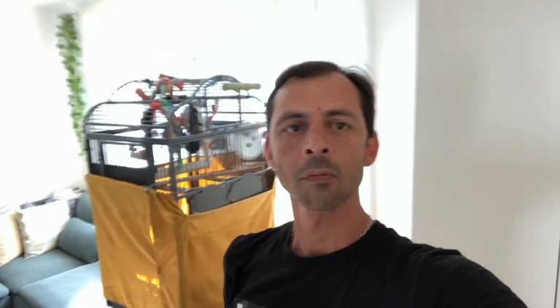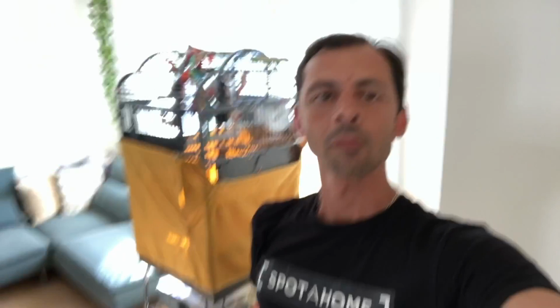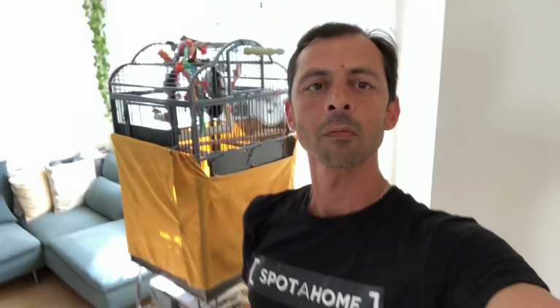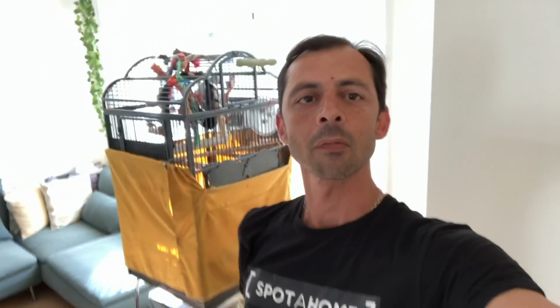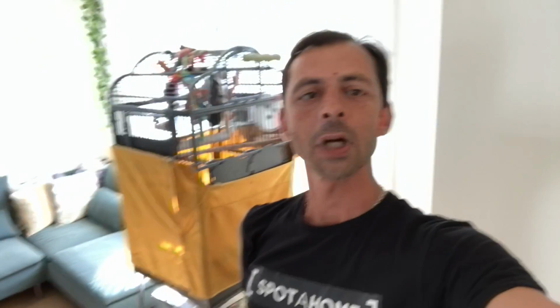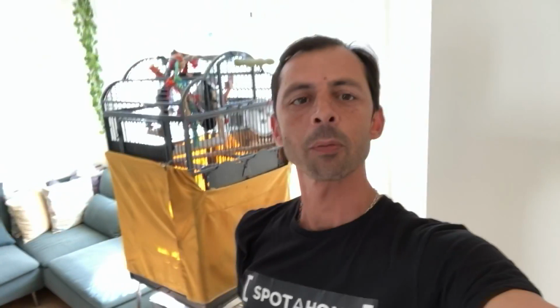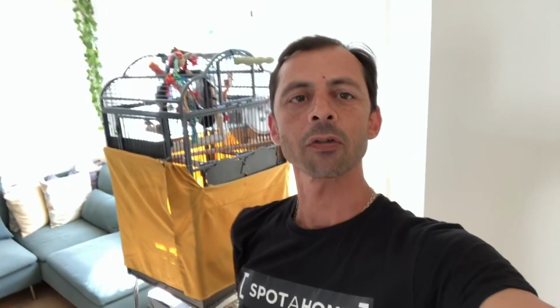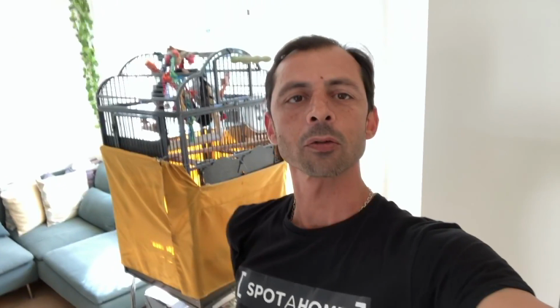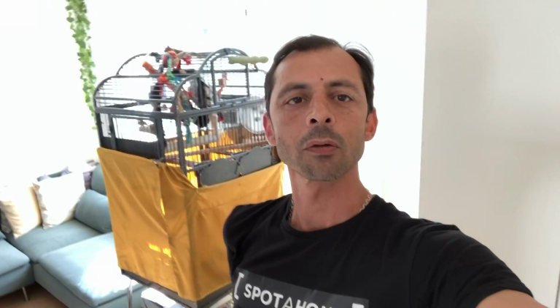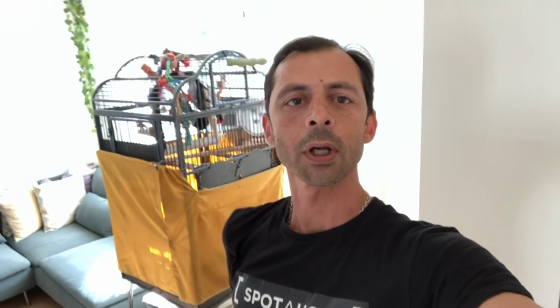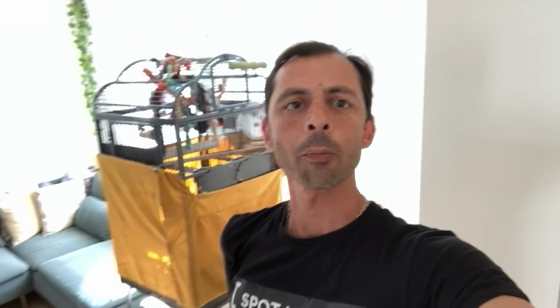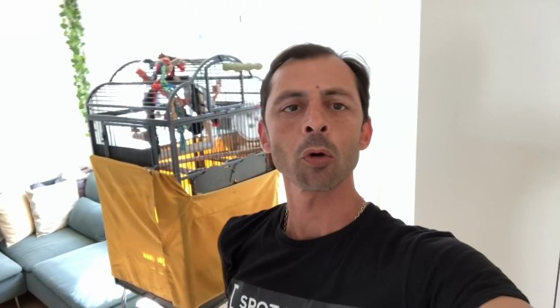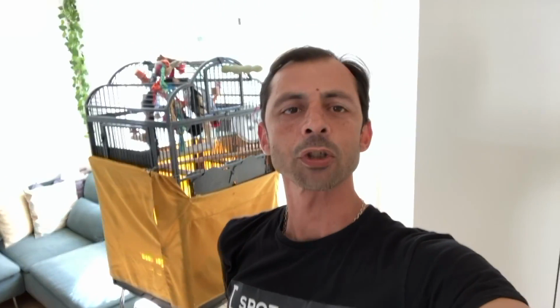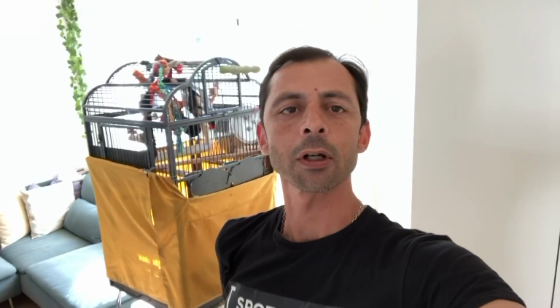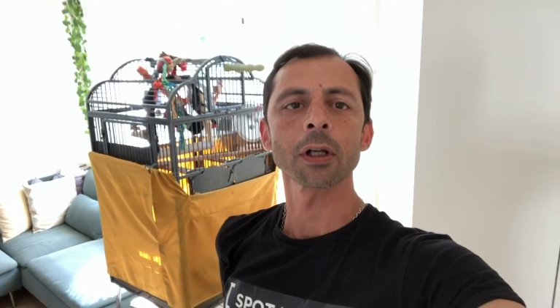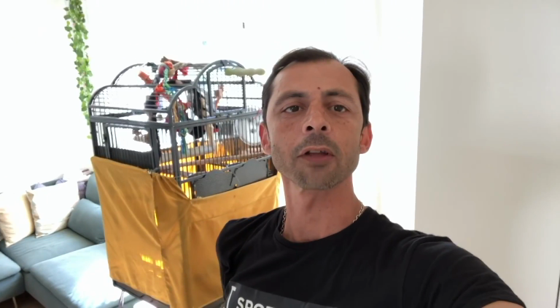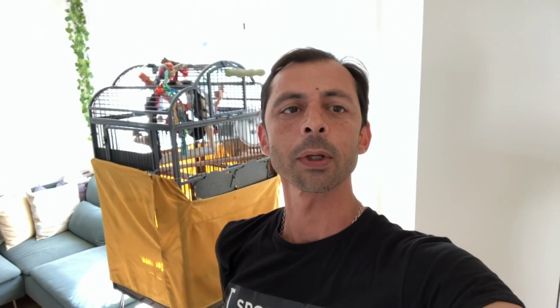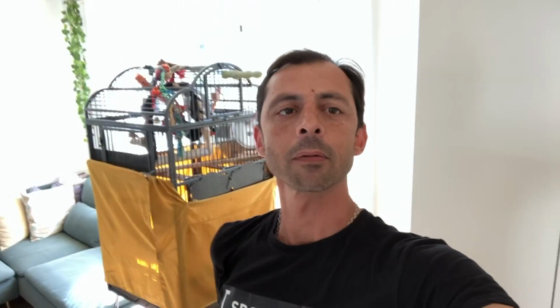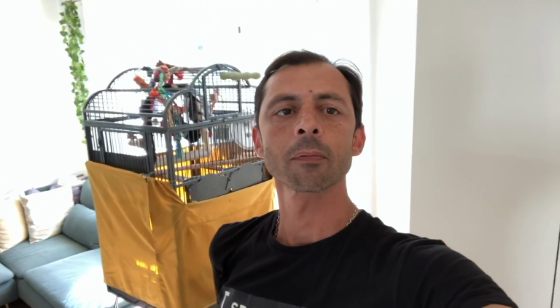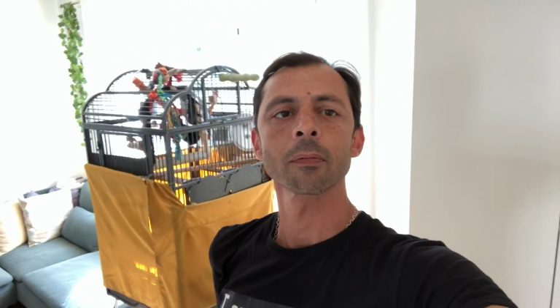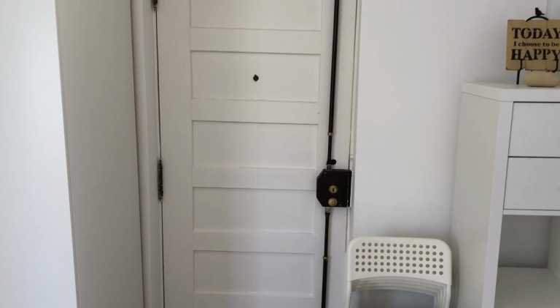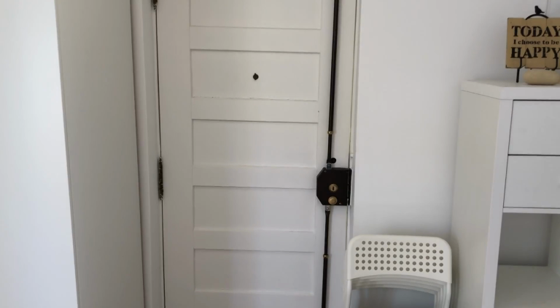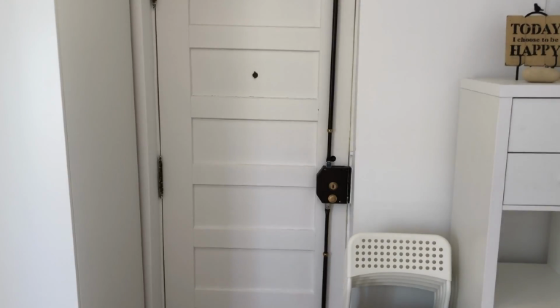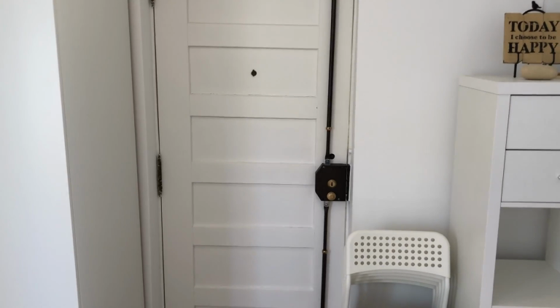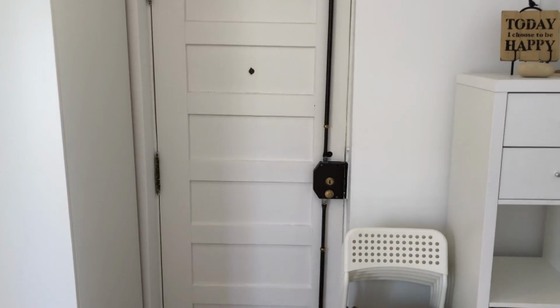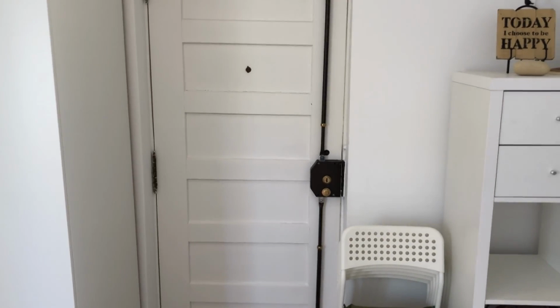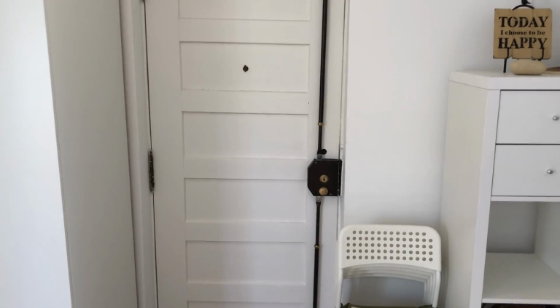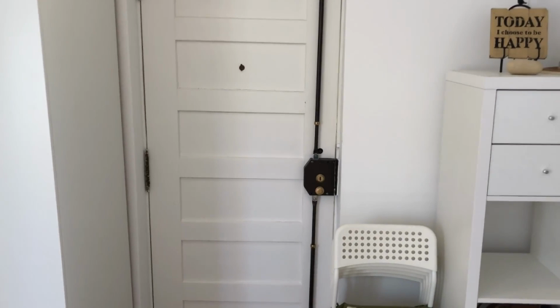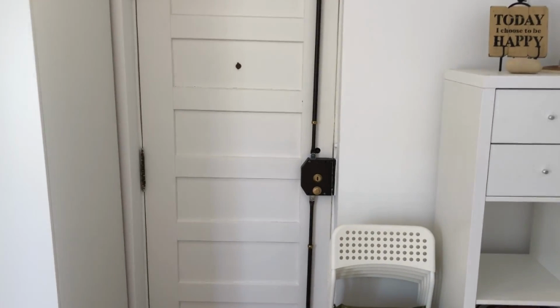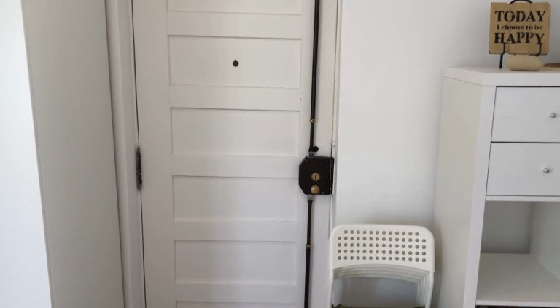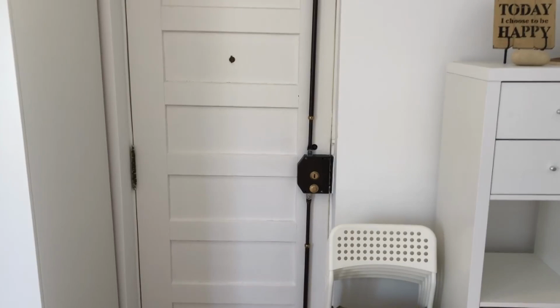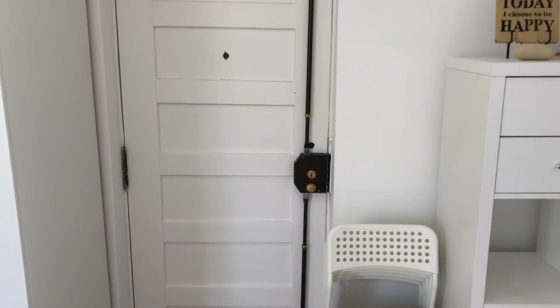My name is Osku and I'm a home checker in Lisbon. This is the main entrance.